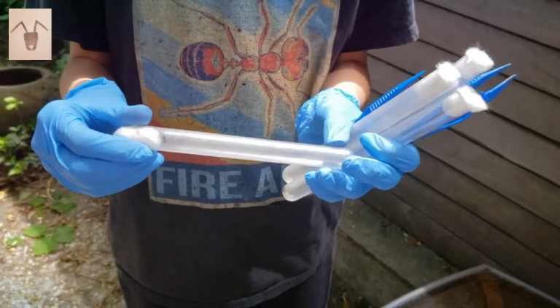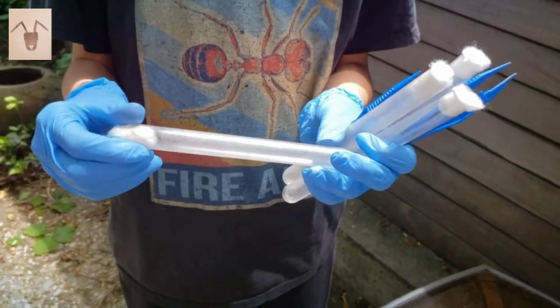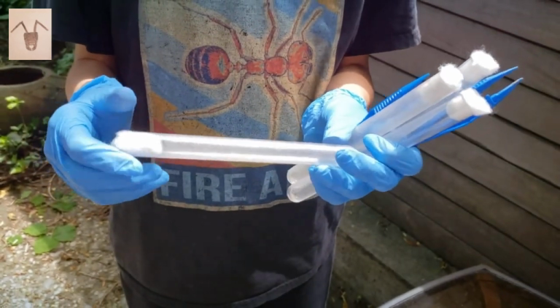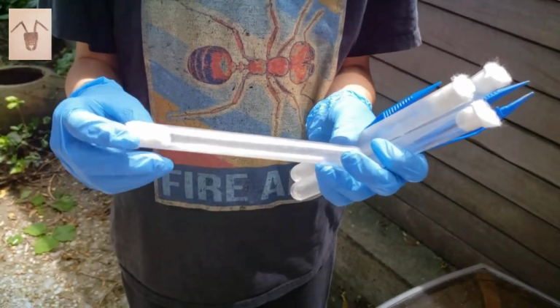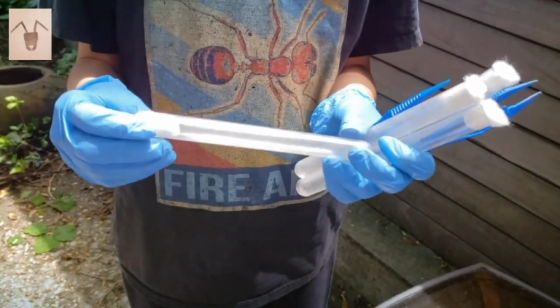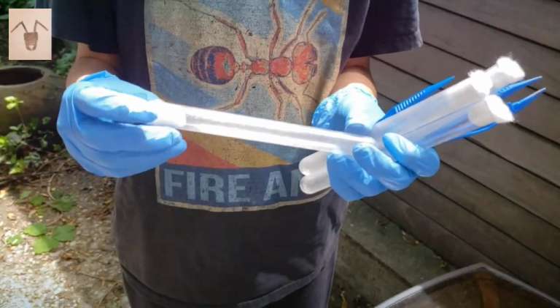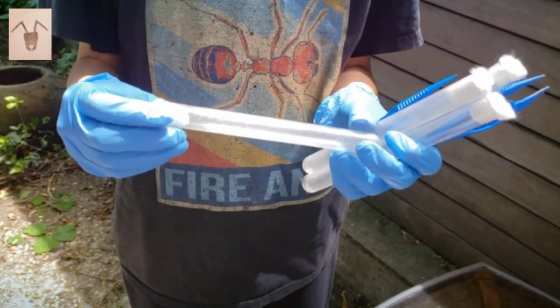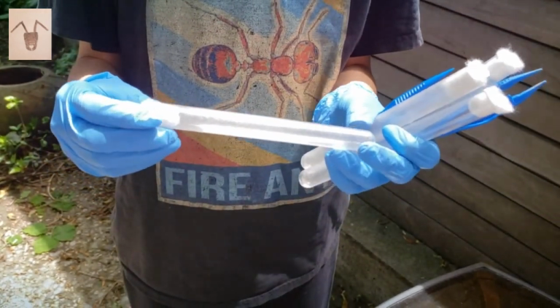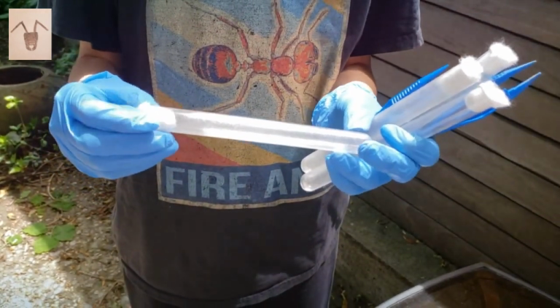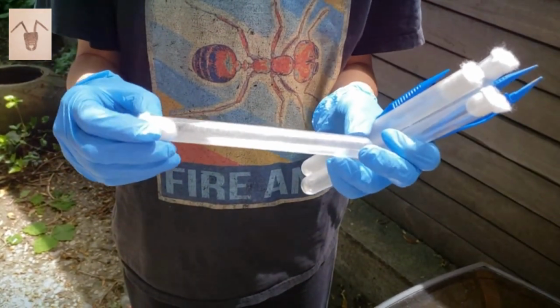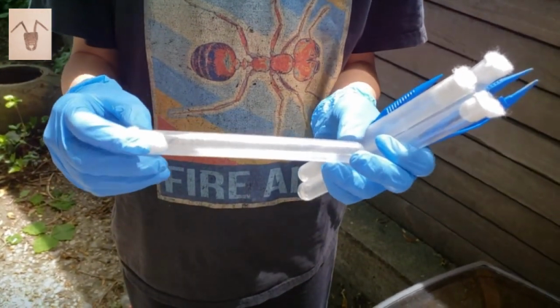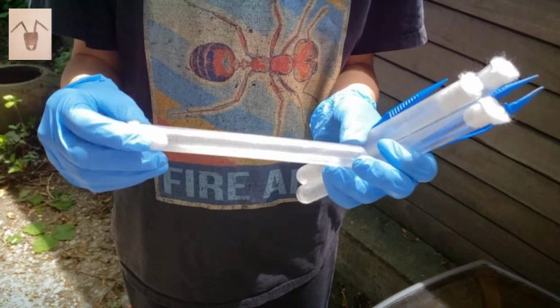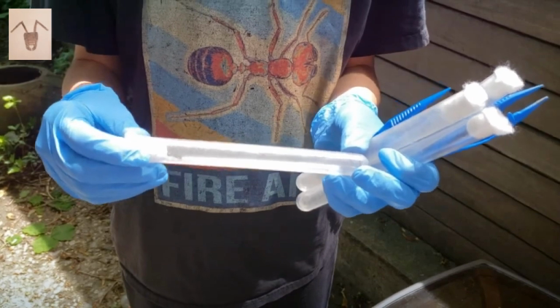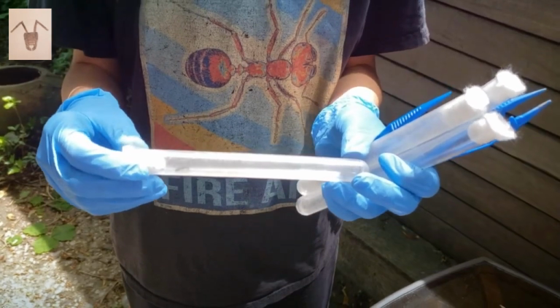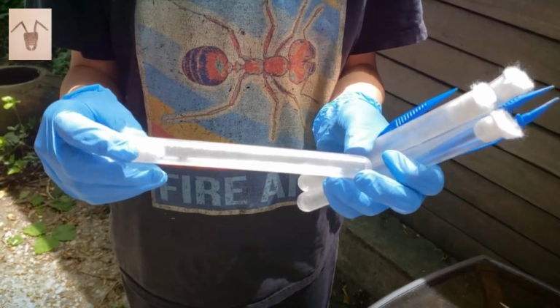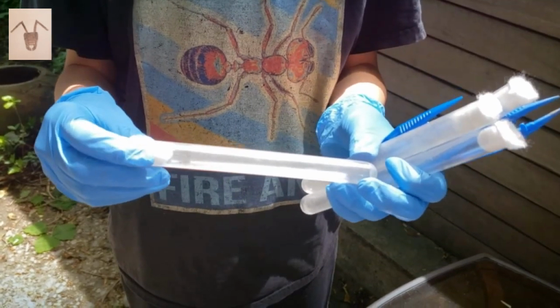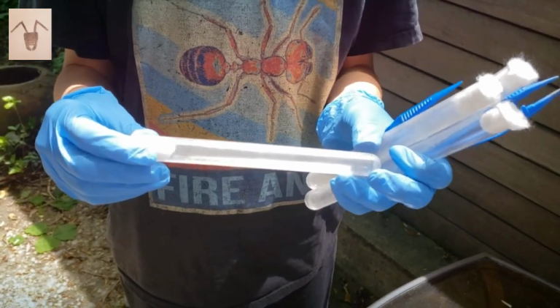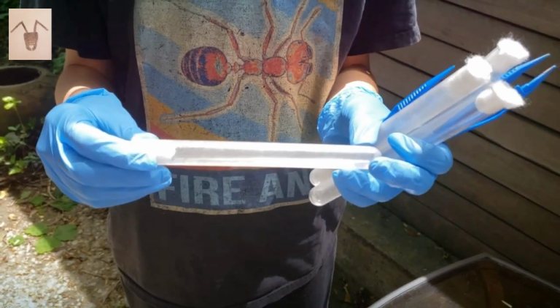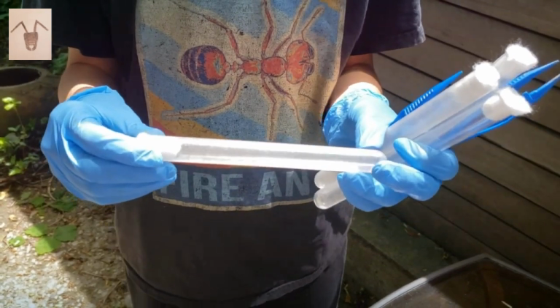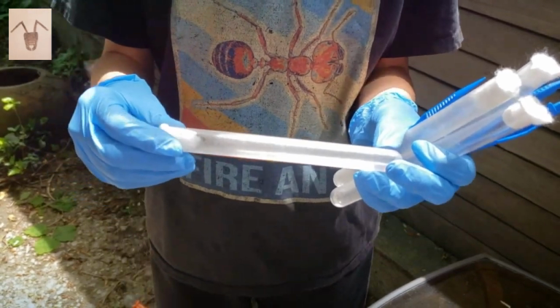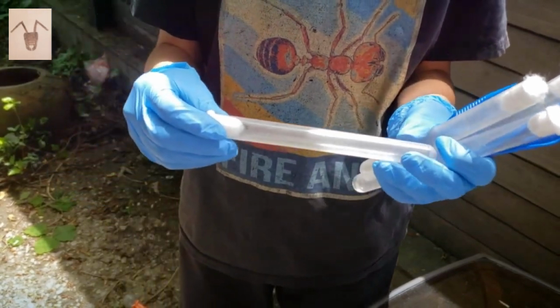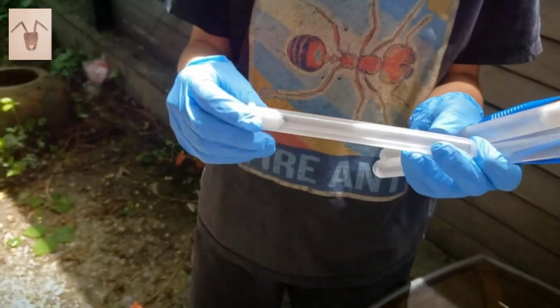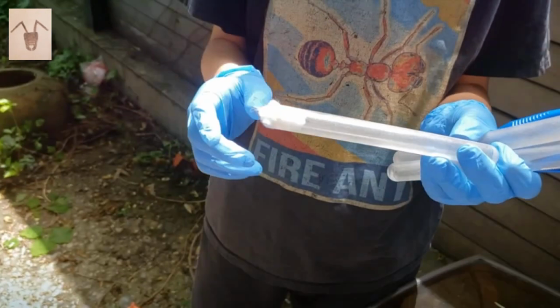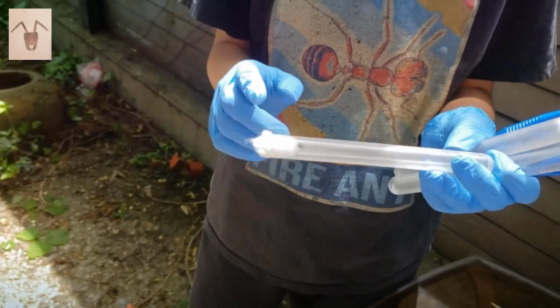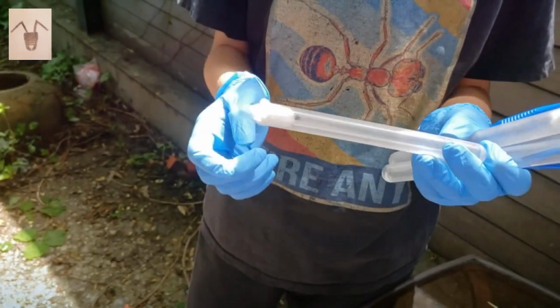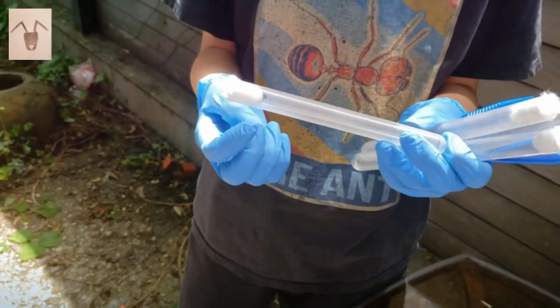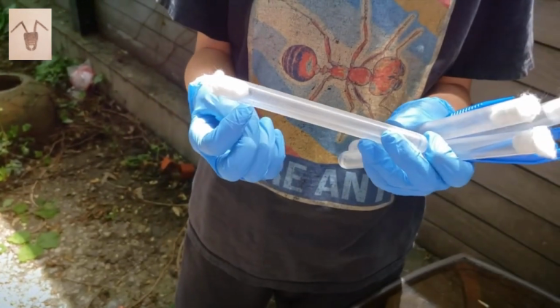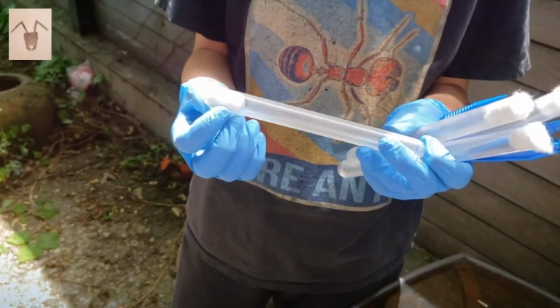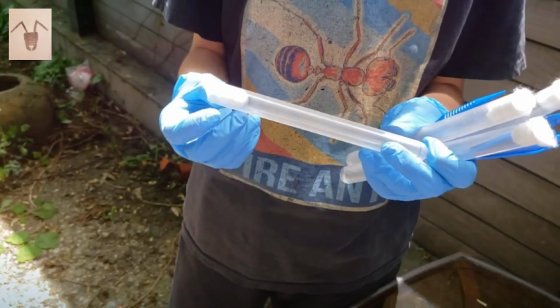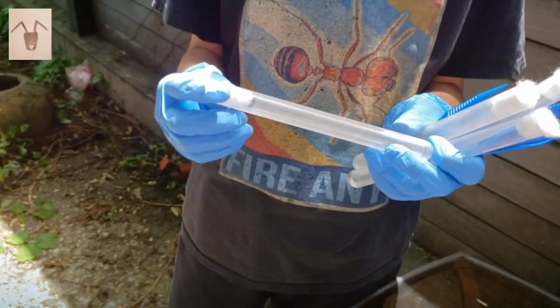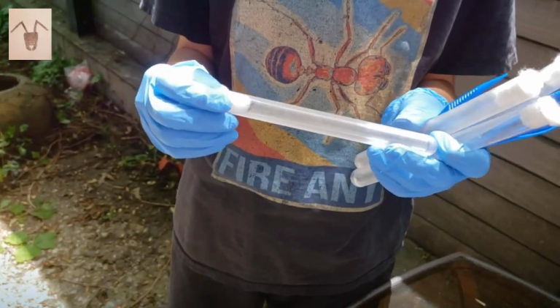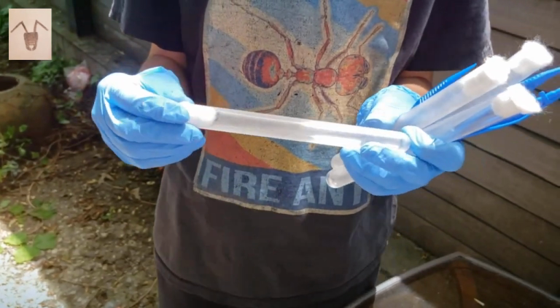Do carpenter ants sting? No, they only — carpenter ants actually spray formic acid.